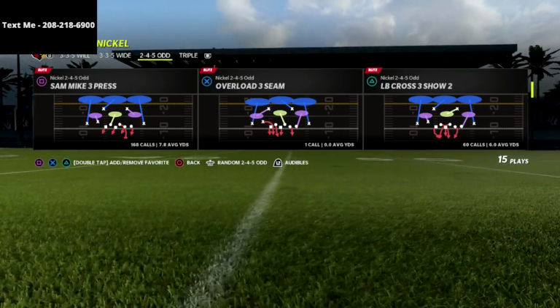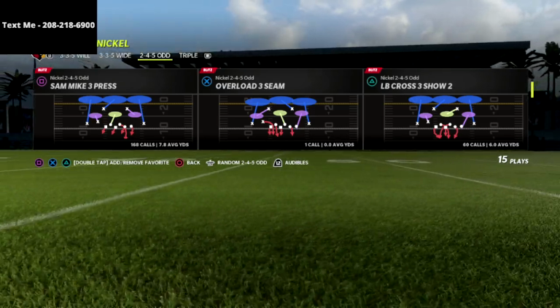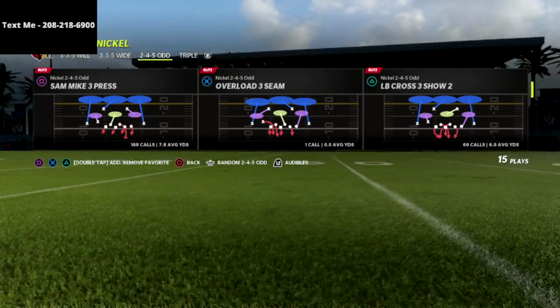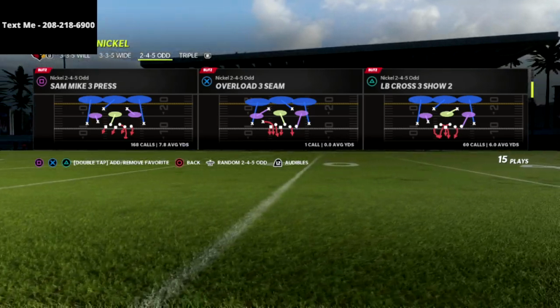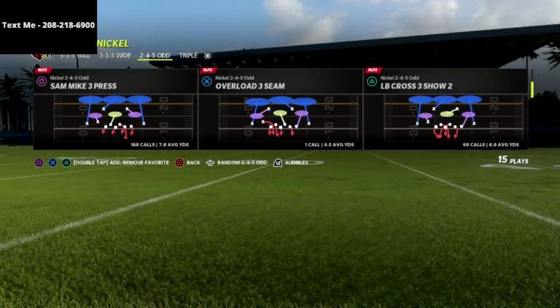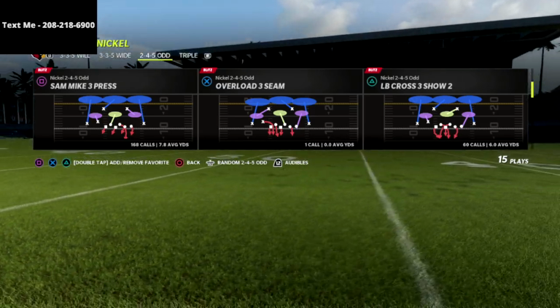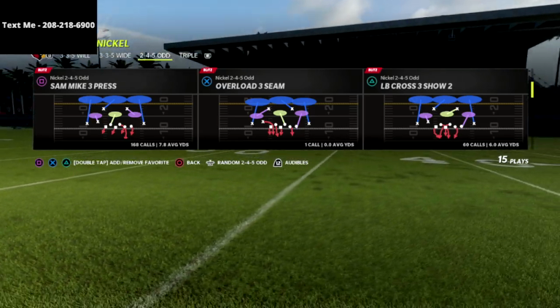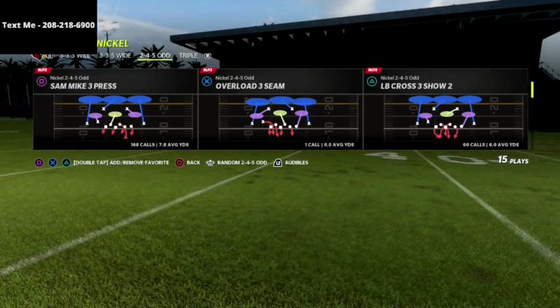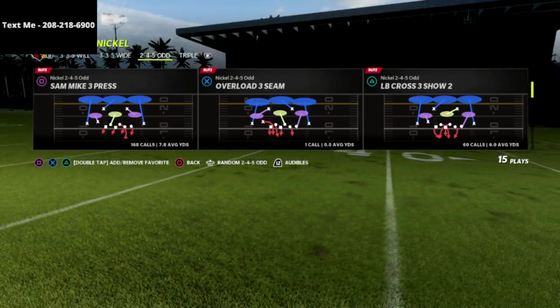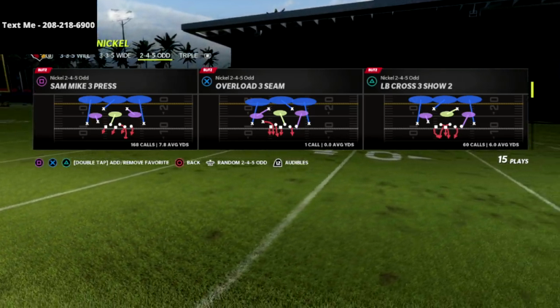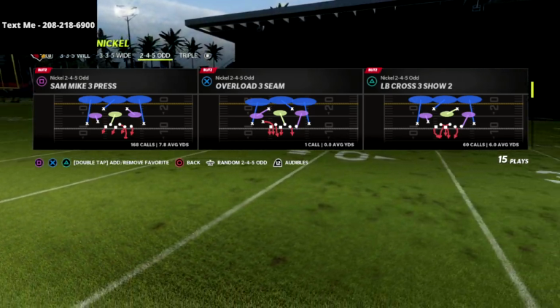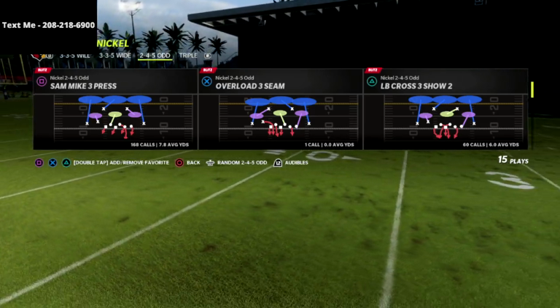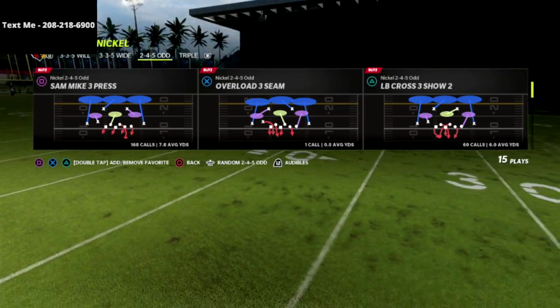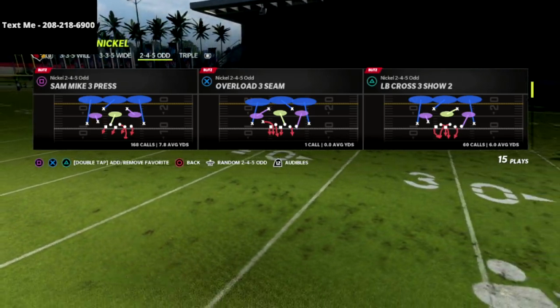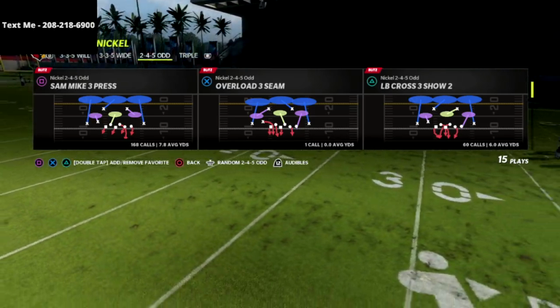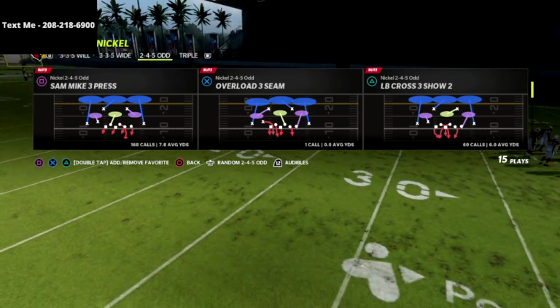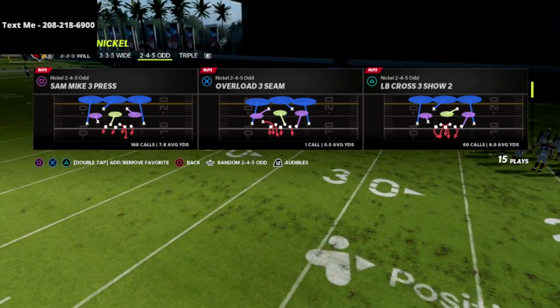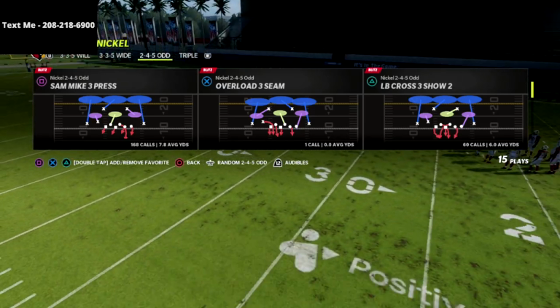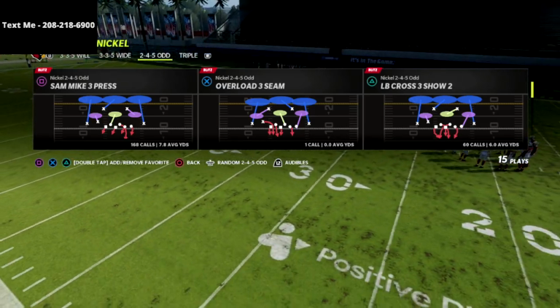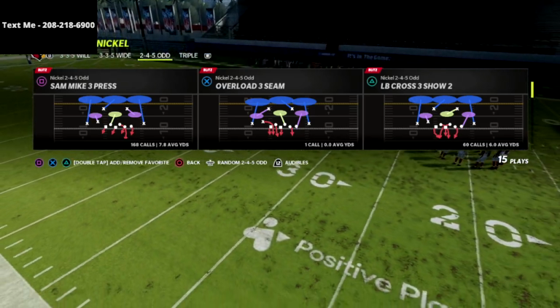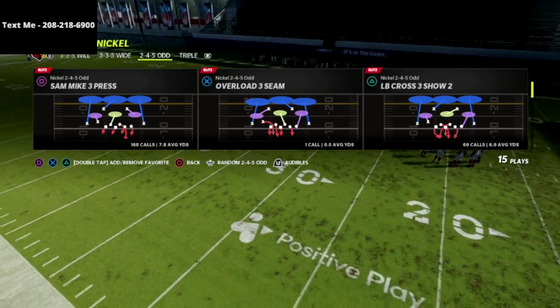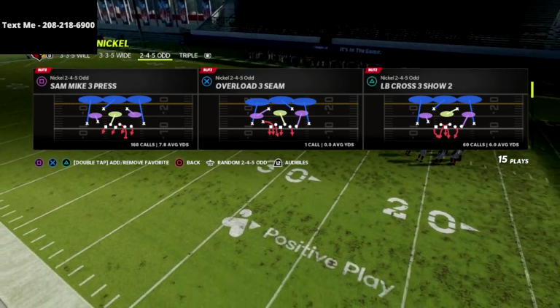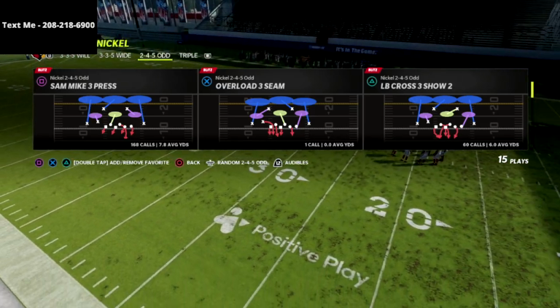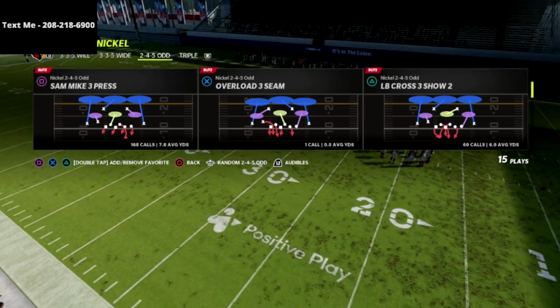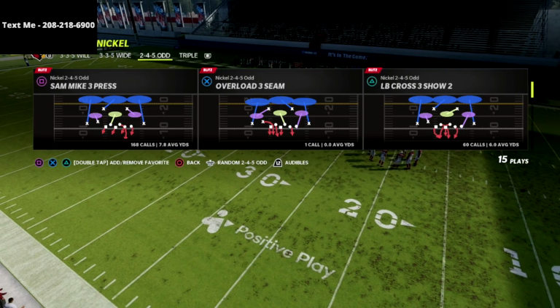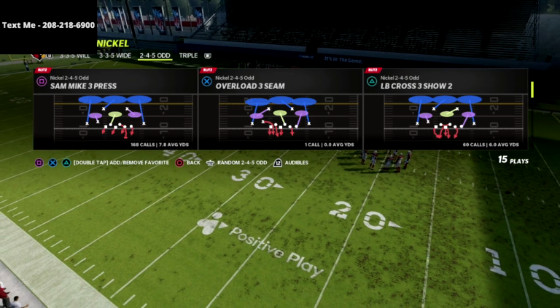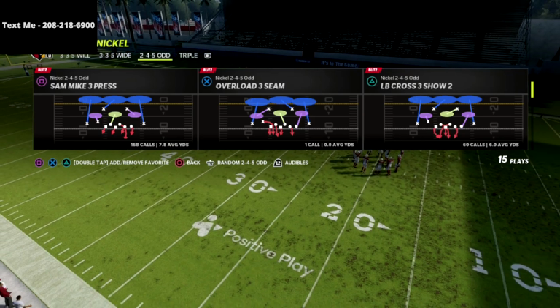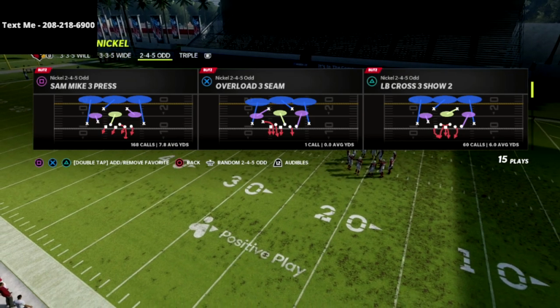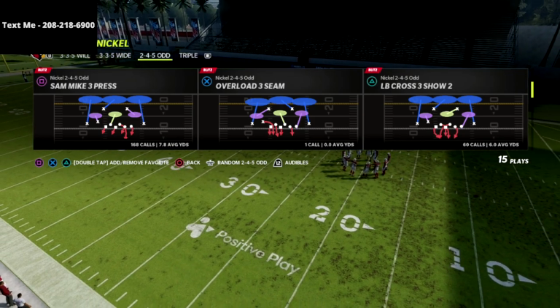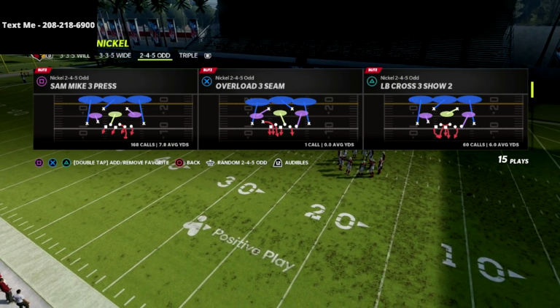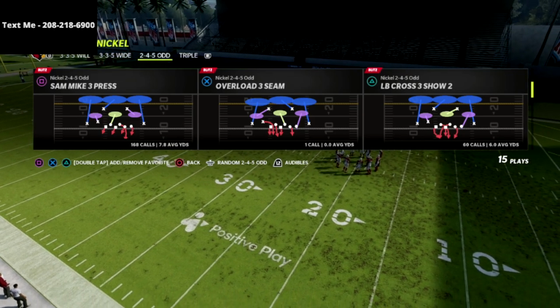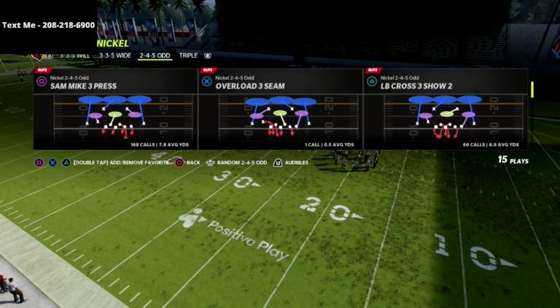The Nickel 2-4-5 Odd I think can give you some of the greatest pressure concepts in Madden right now.